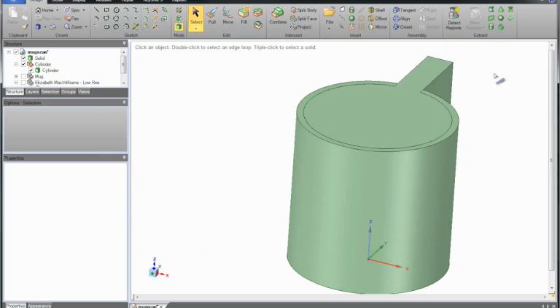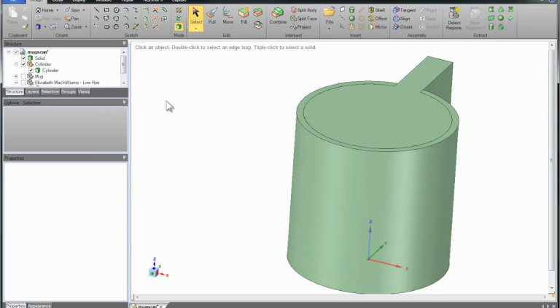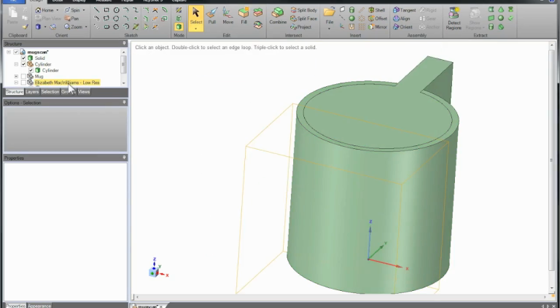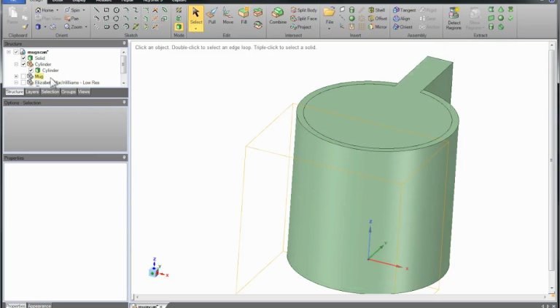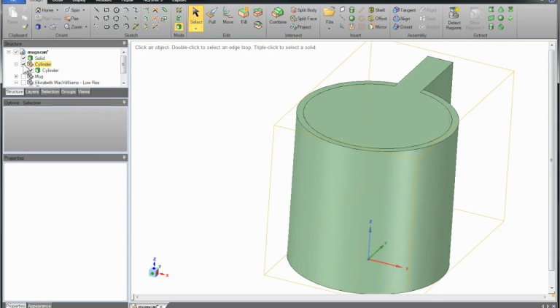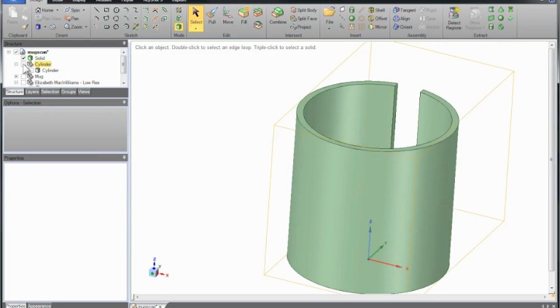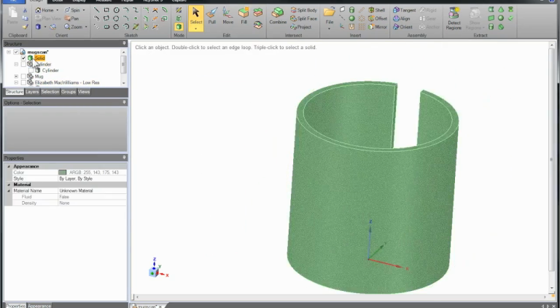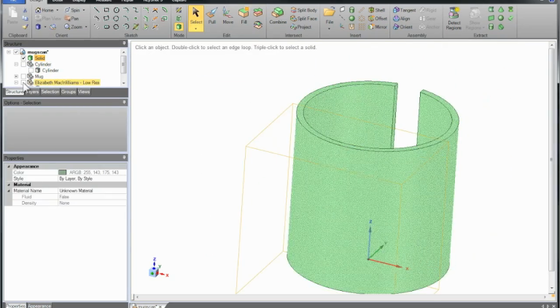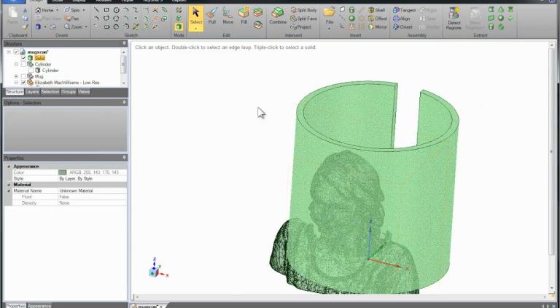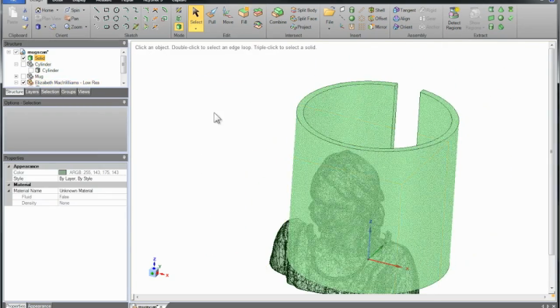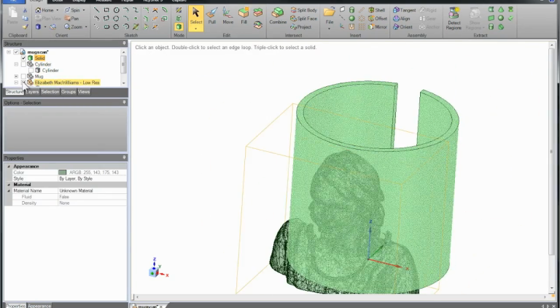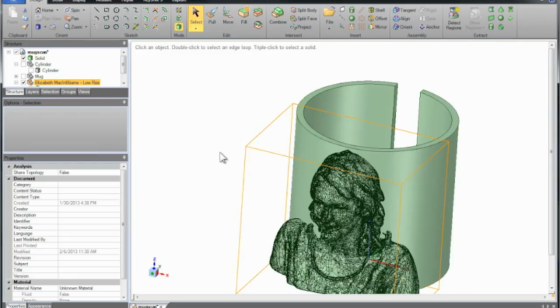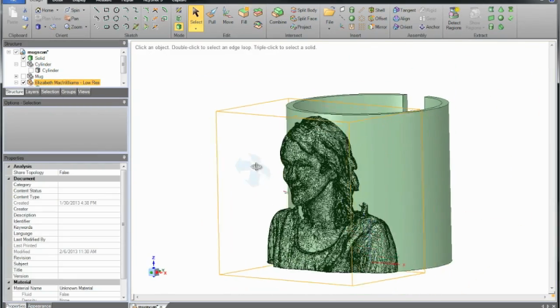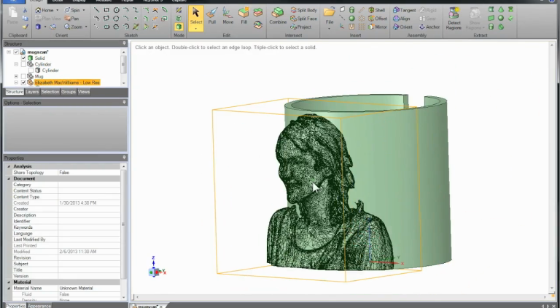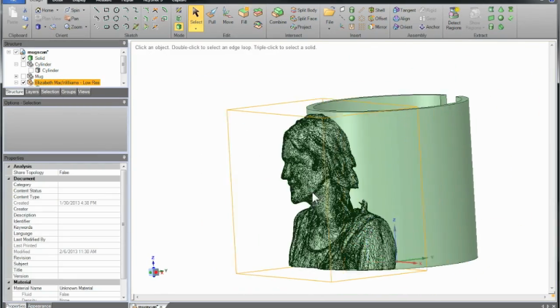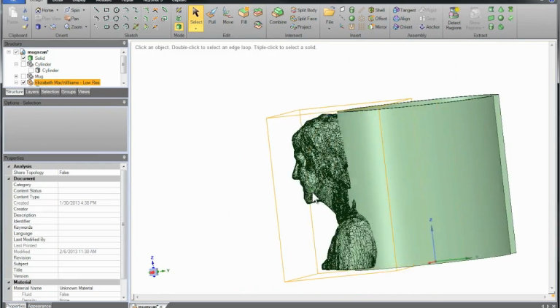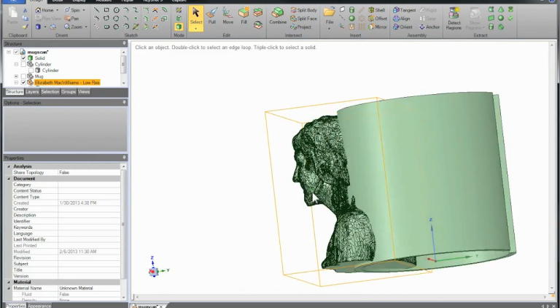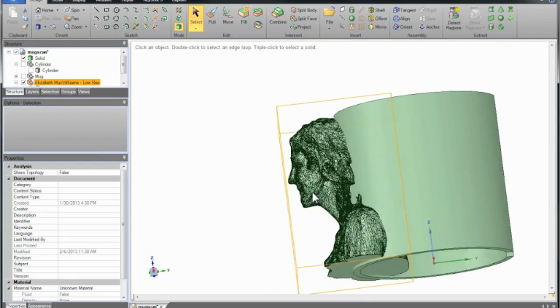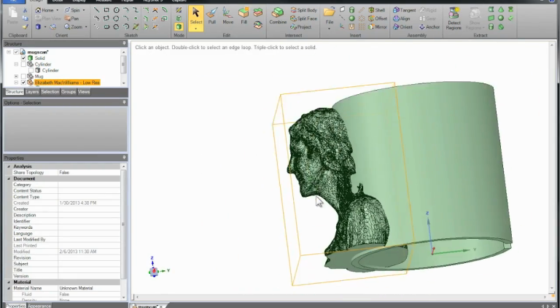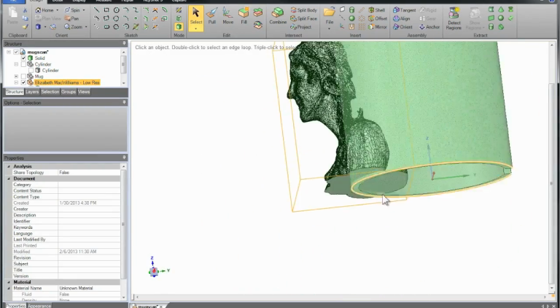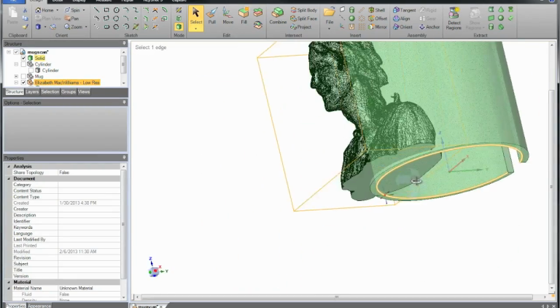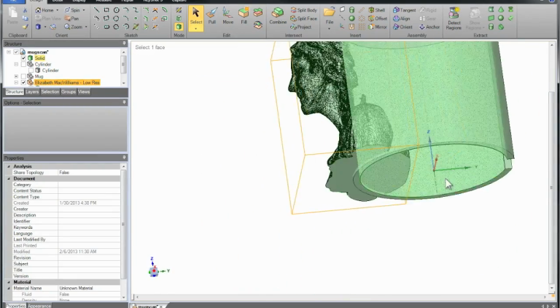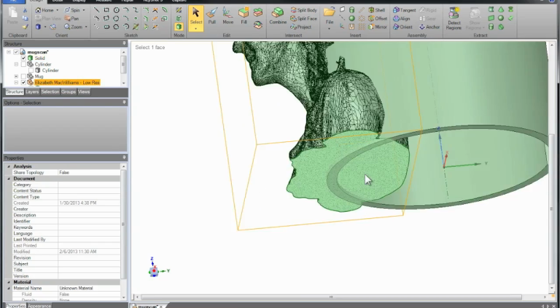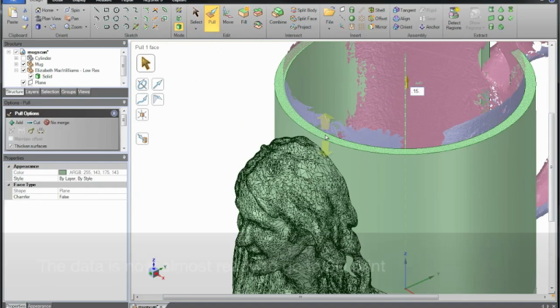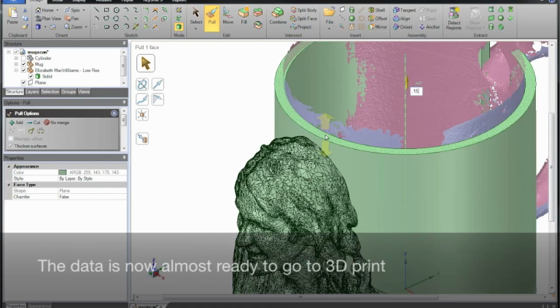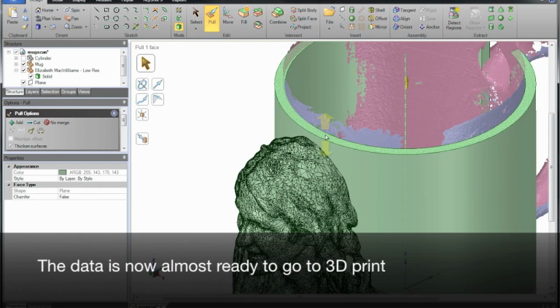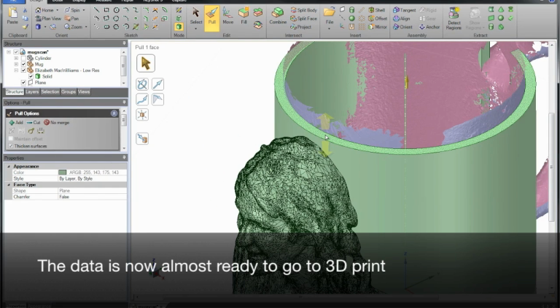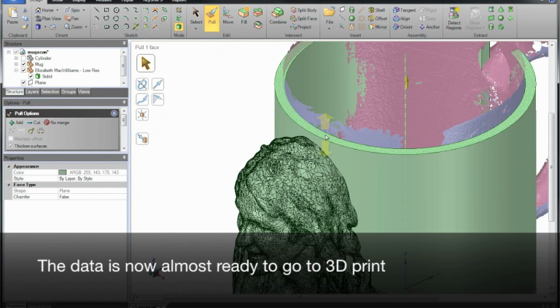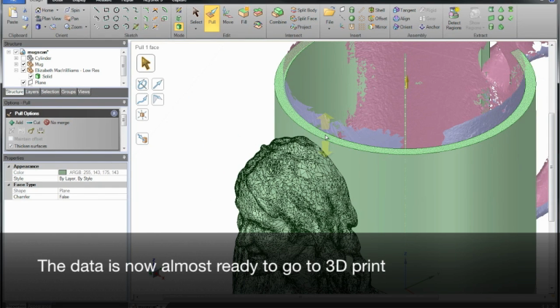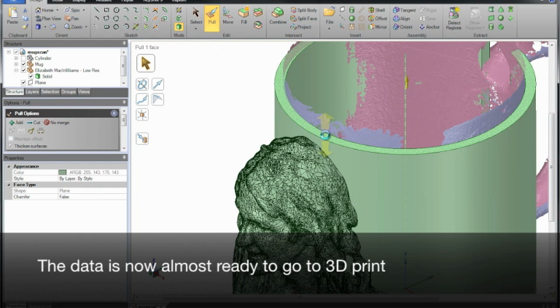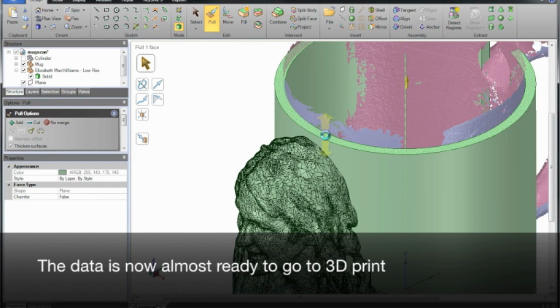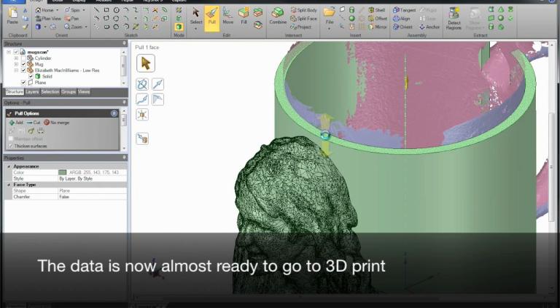In a flash, it's ready to print. The mug cover will take about 7 hours to finish, so we're going to leave it overnight.